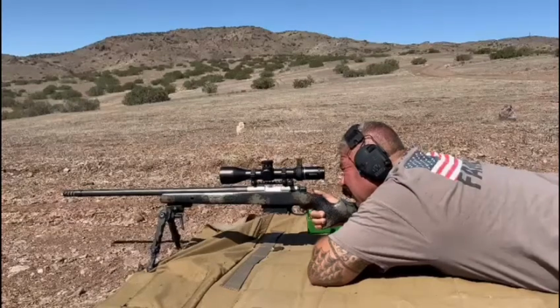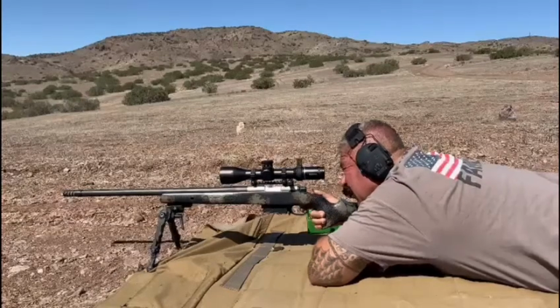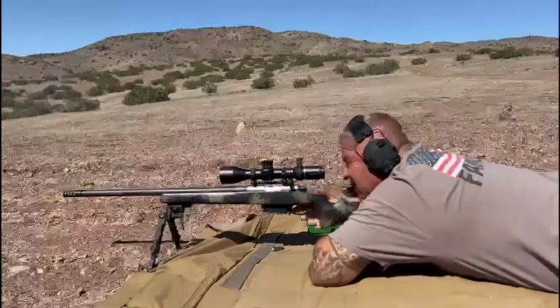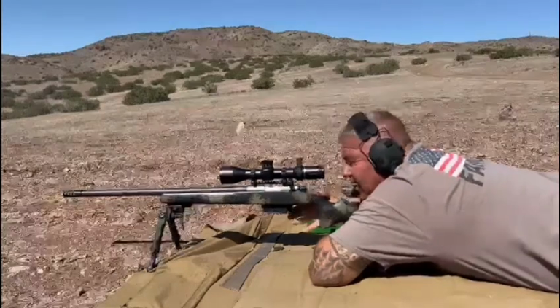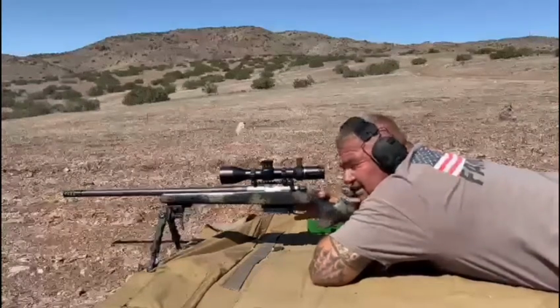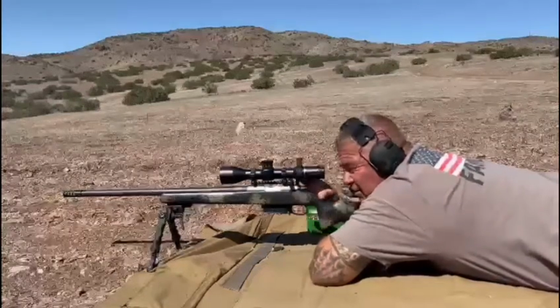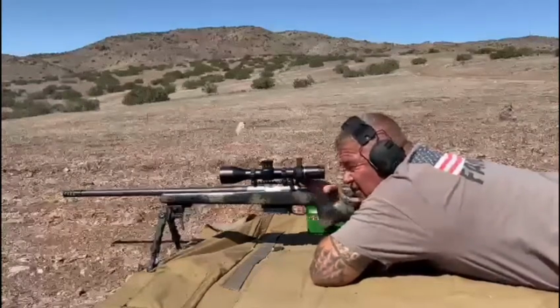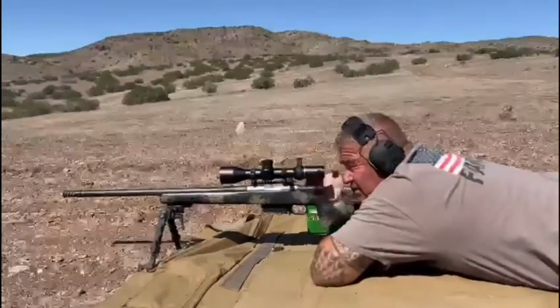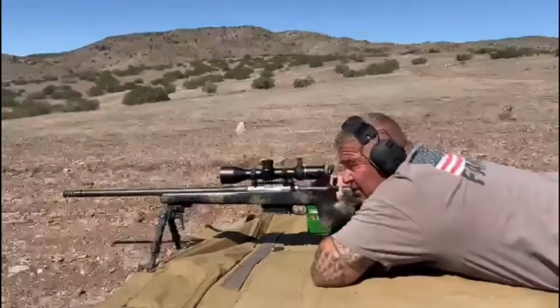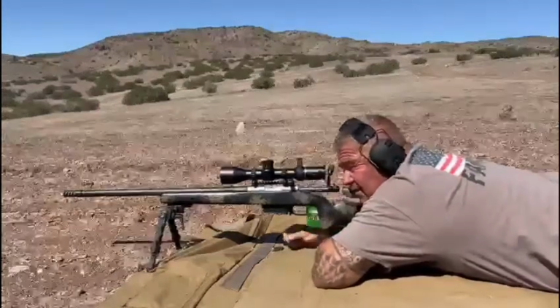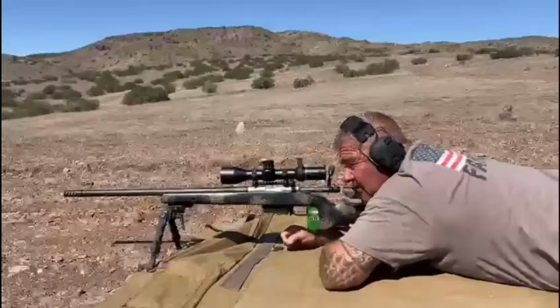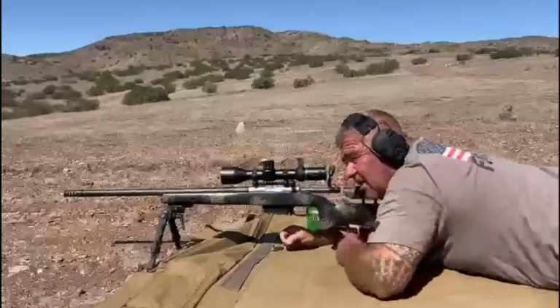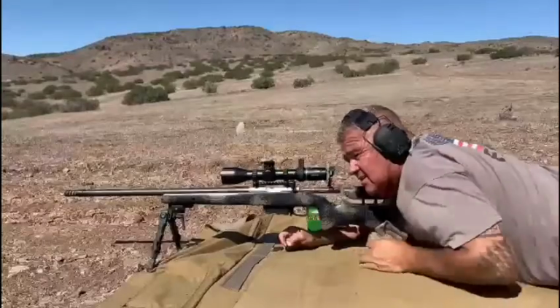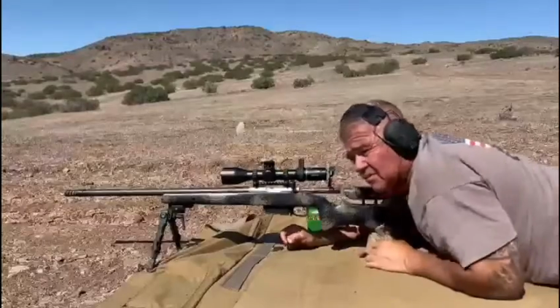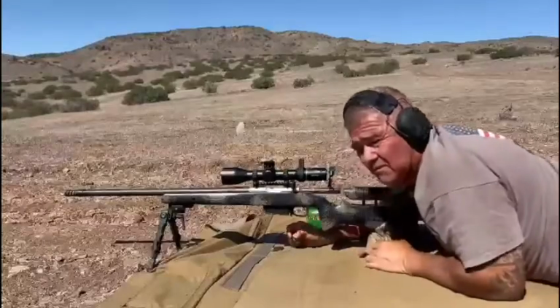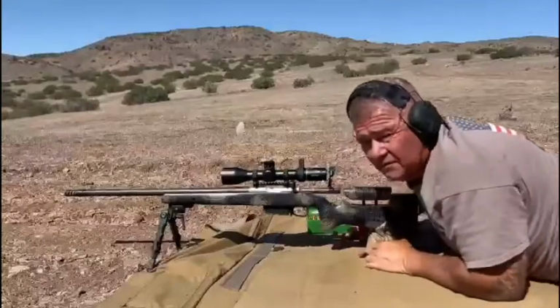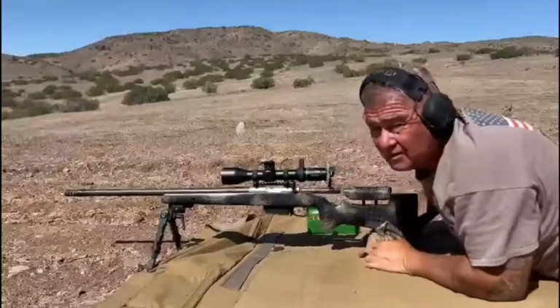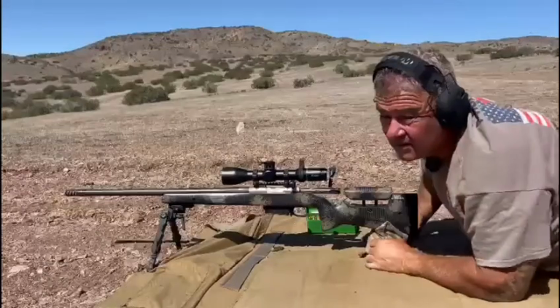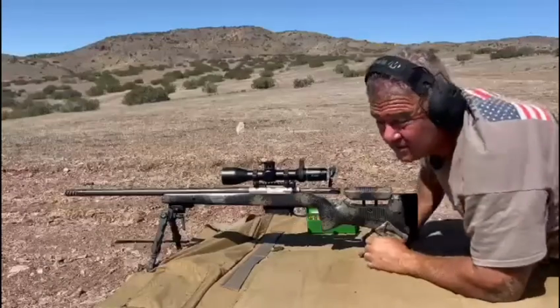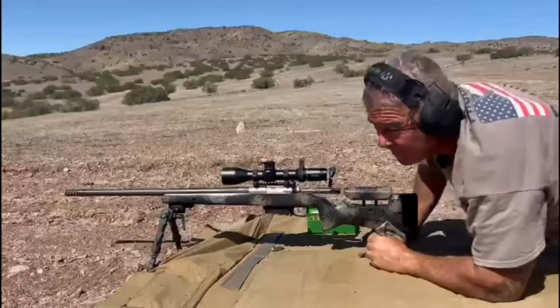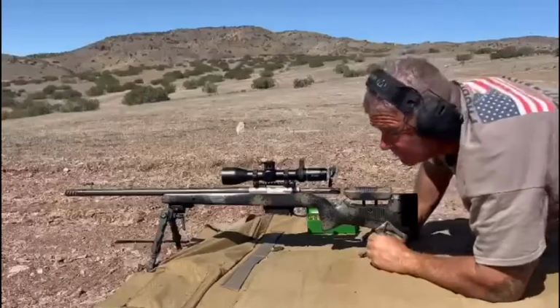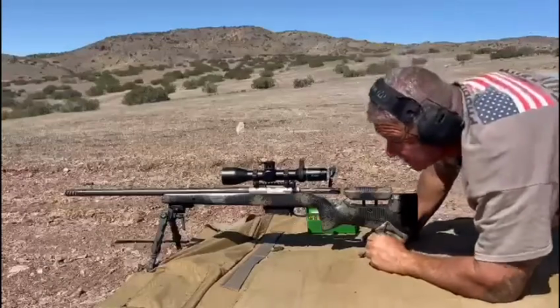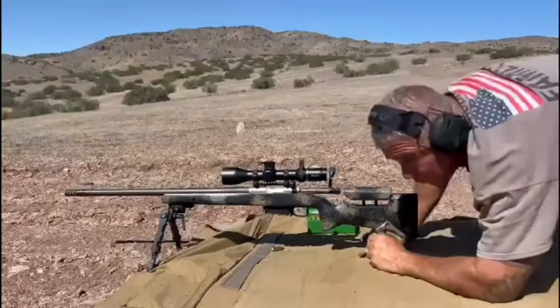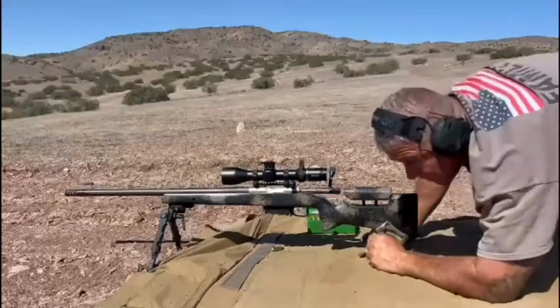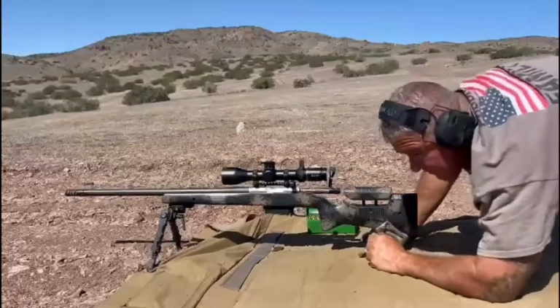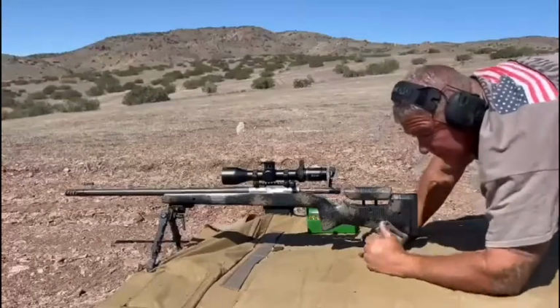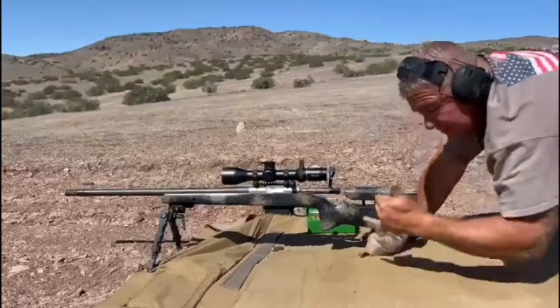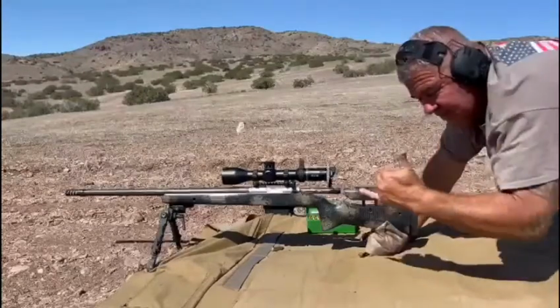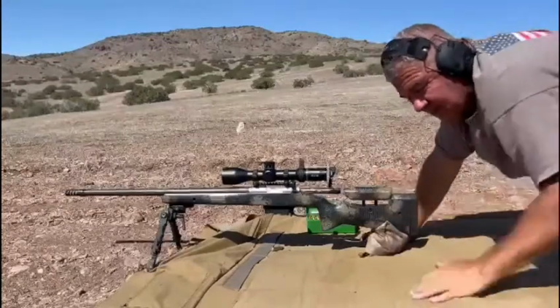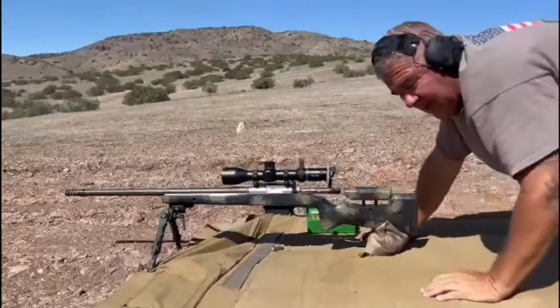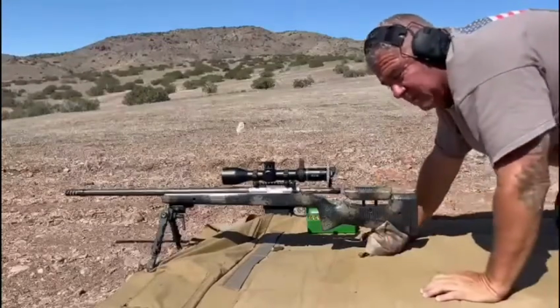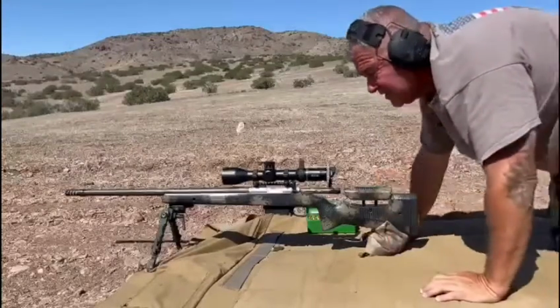Yeah, these bullets are awesome — 156s, man. Great in the wind, high BC.